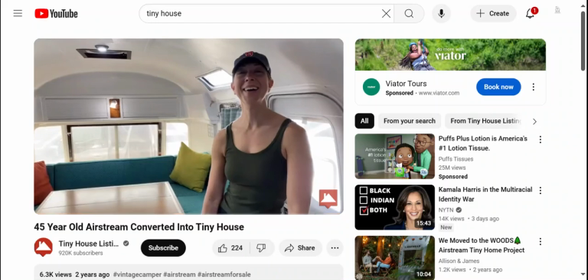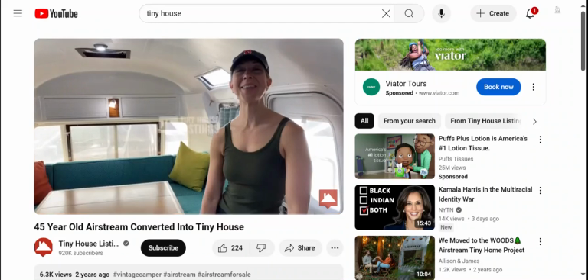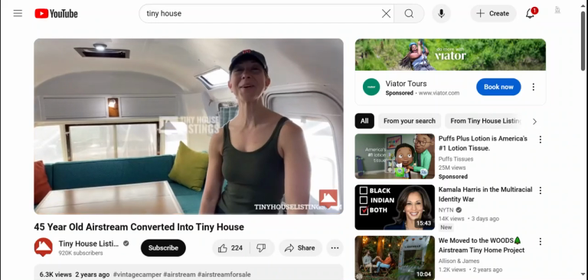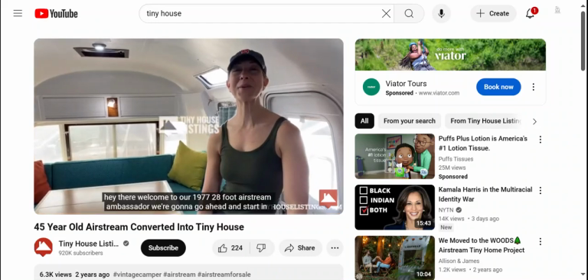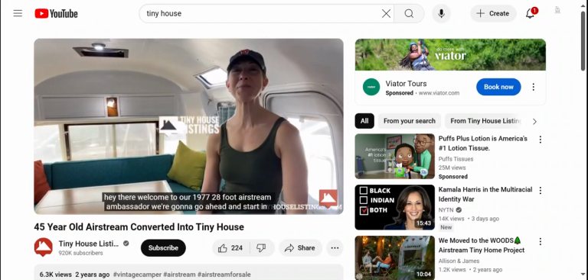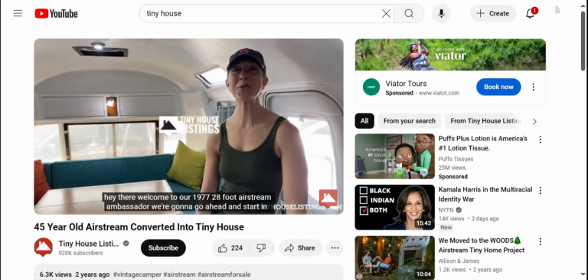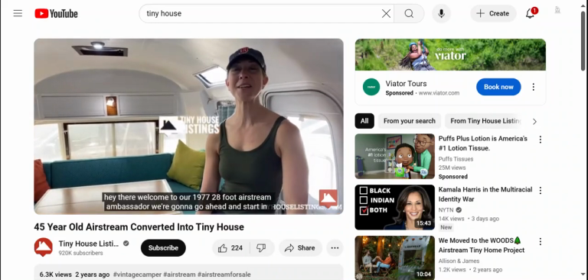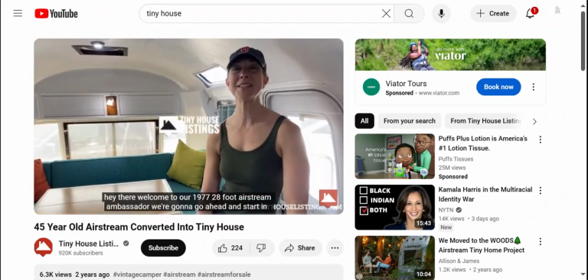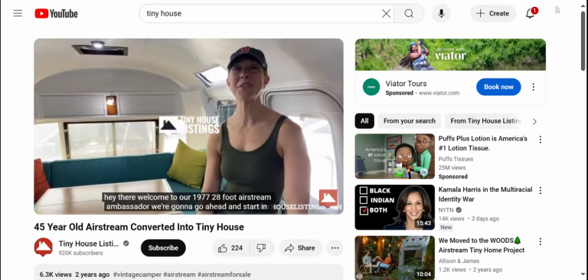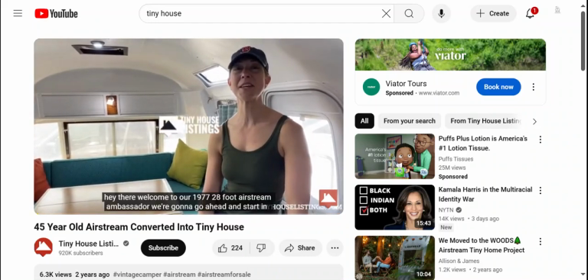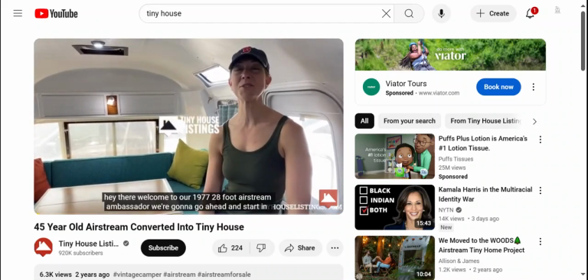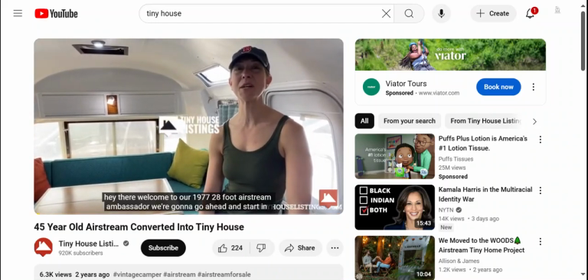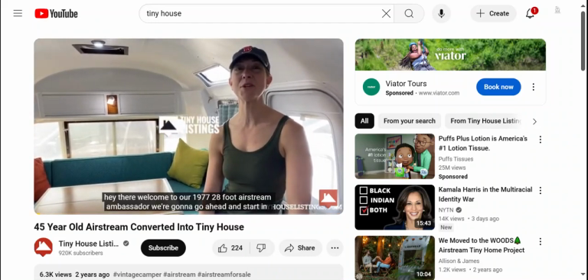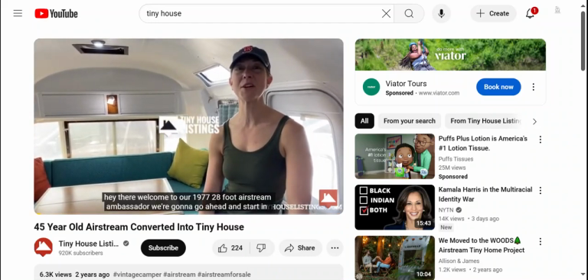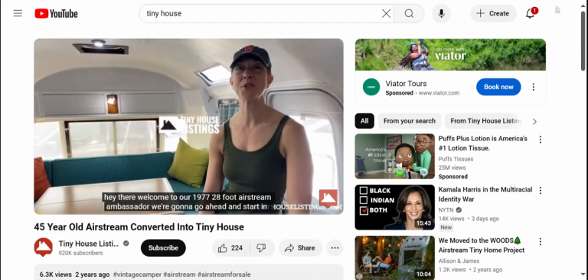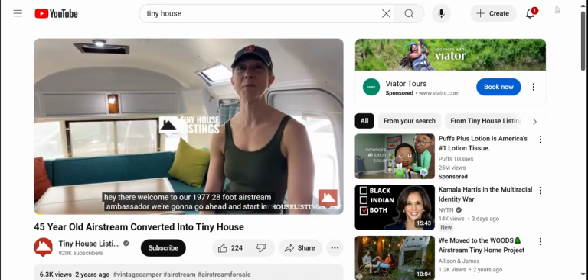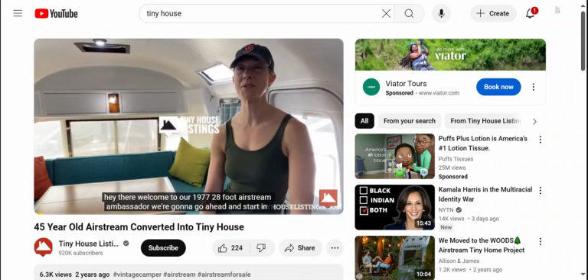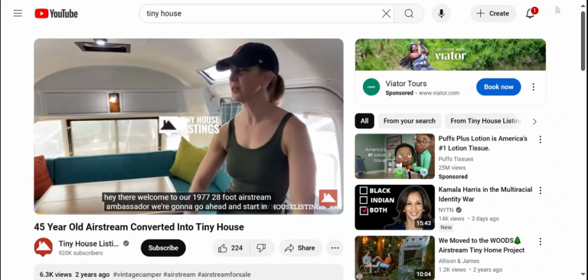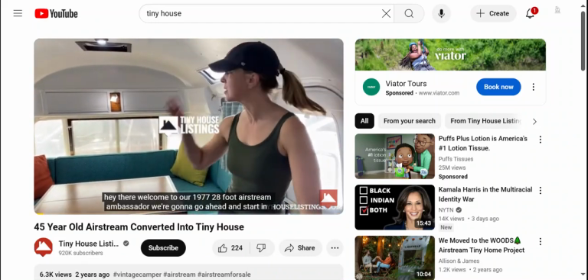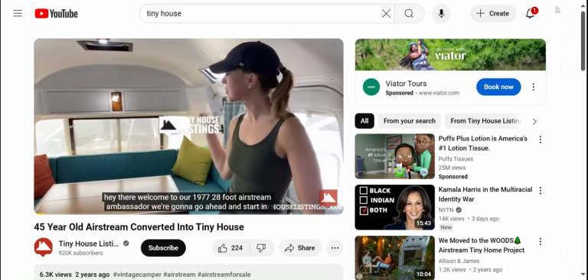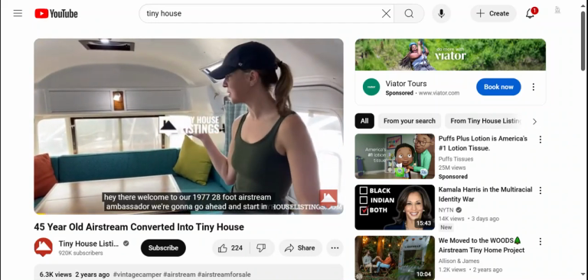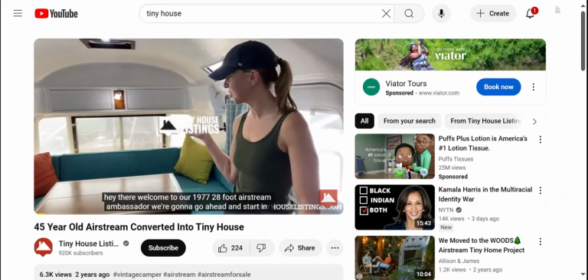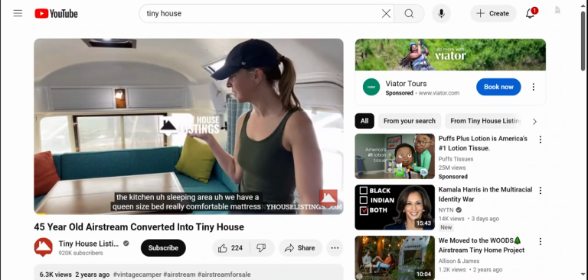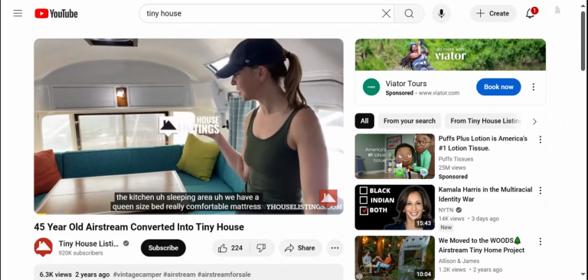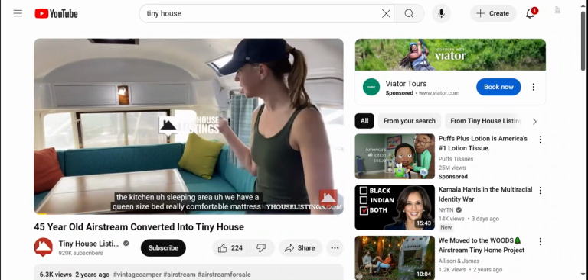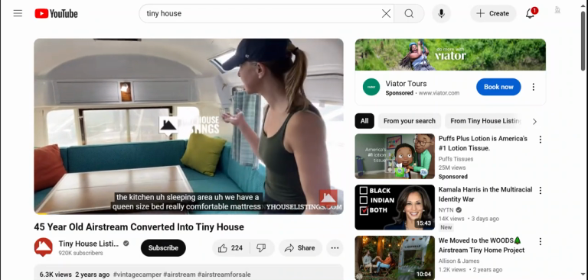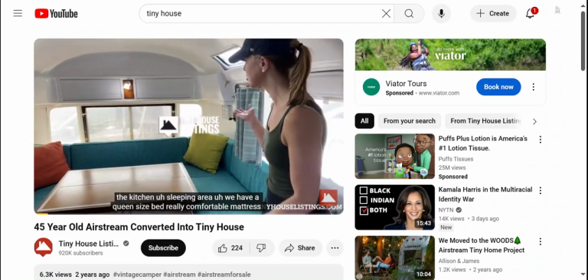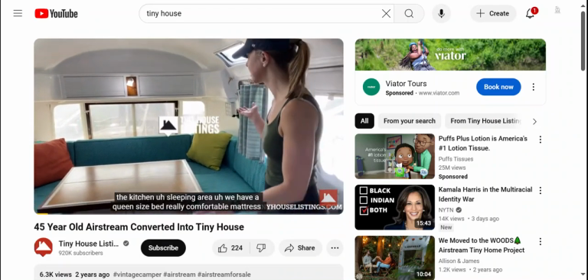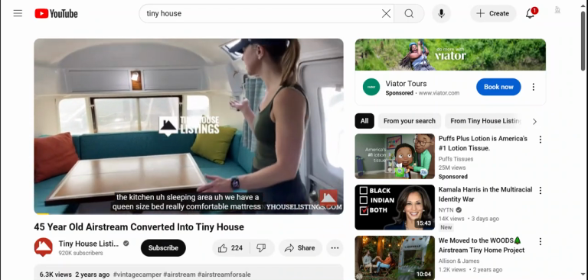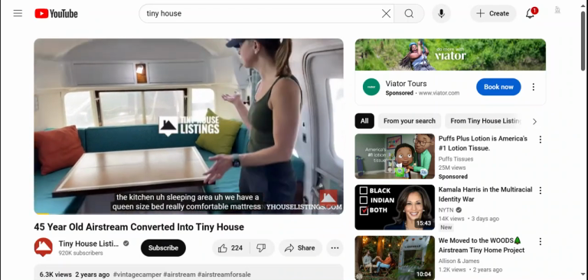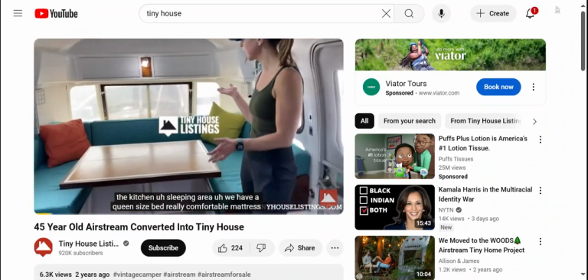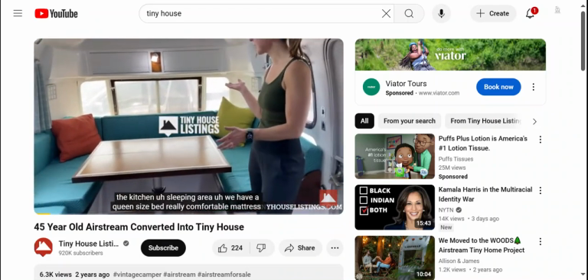Hey there. Welcome to our 1977 28-foot Airstream Ambassador. We're going to go ahead and start in the kitchen slash sleeping area.